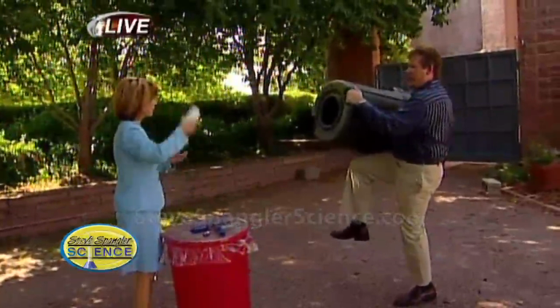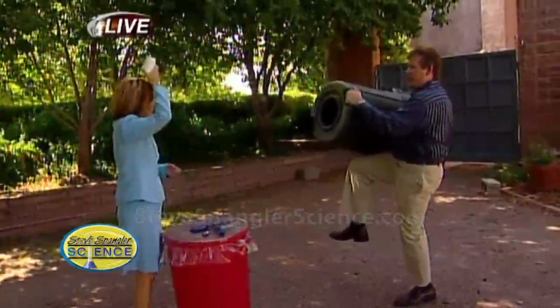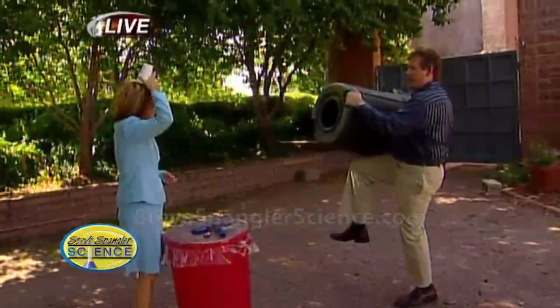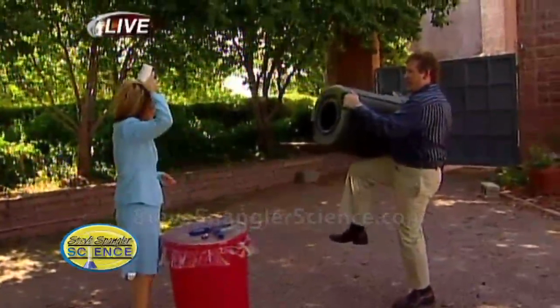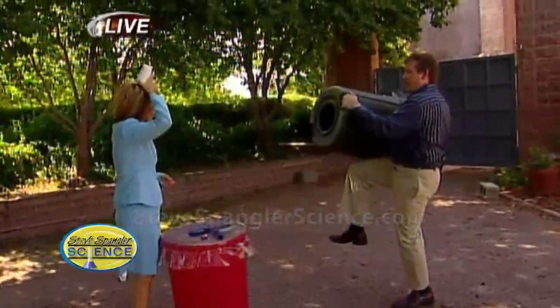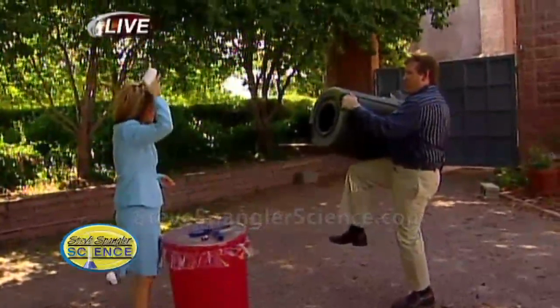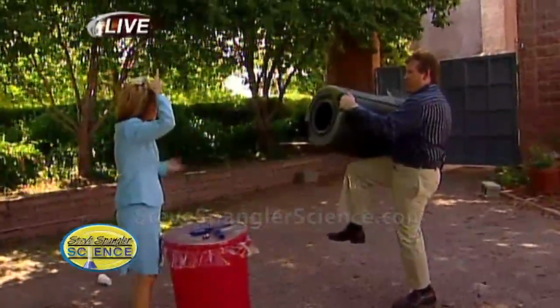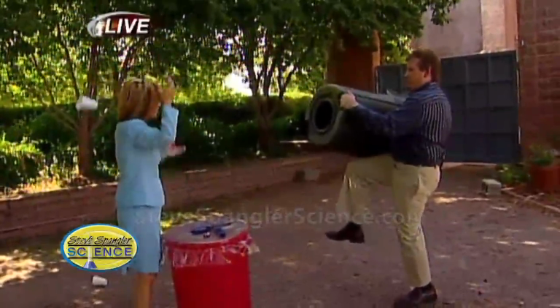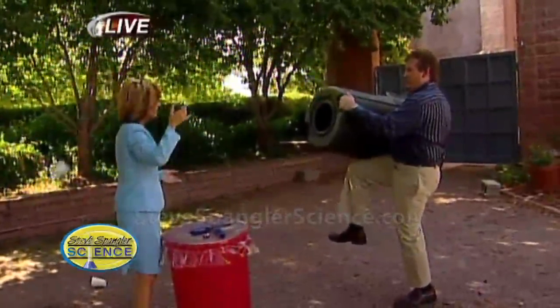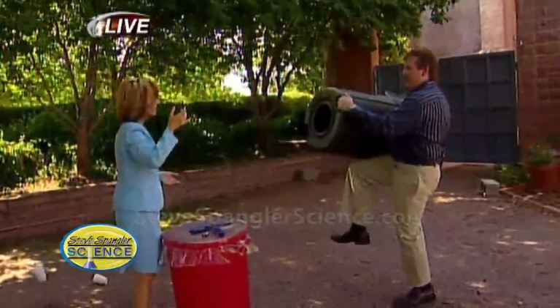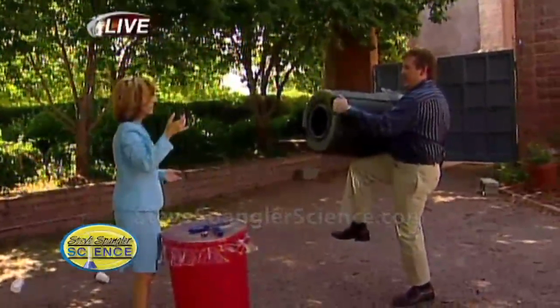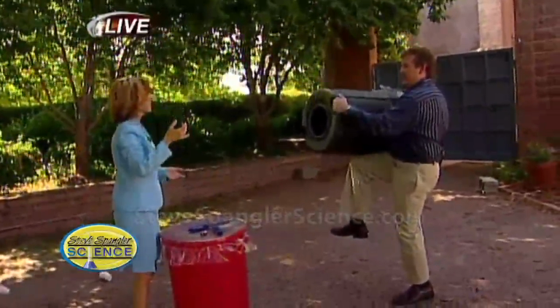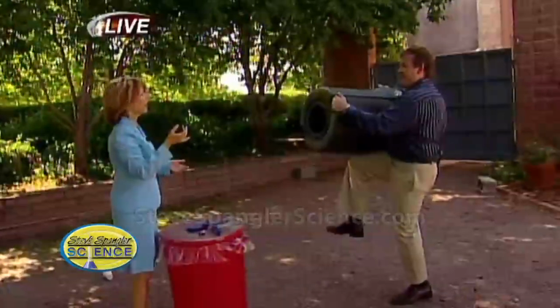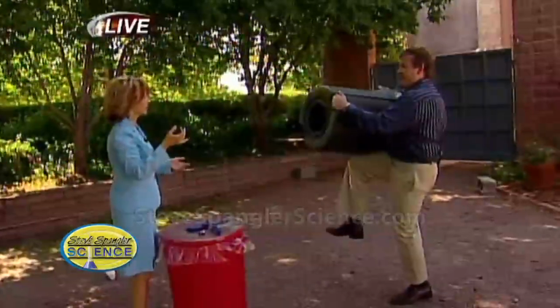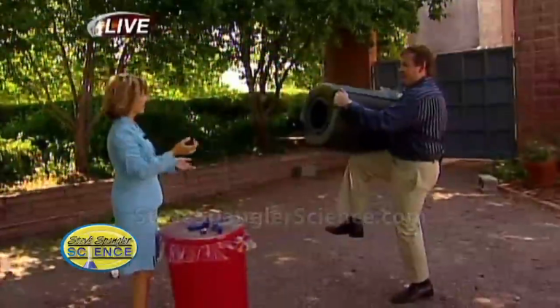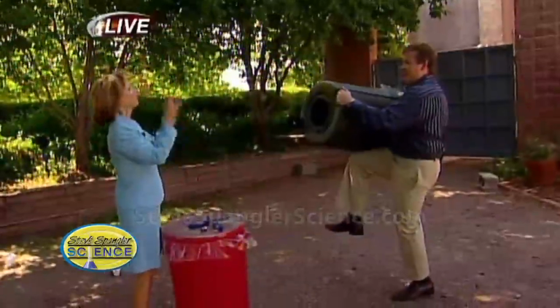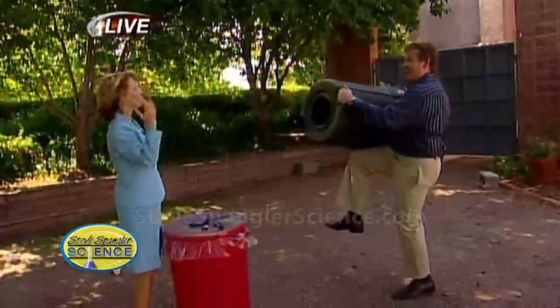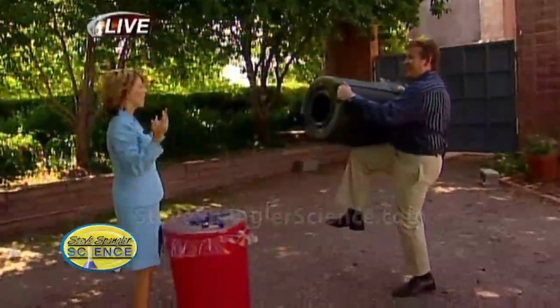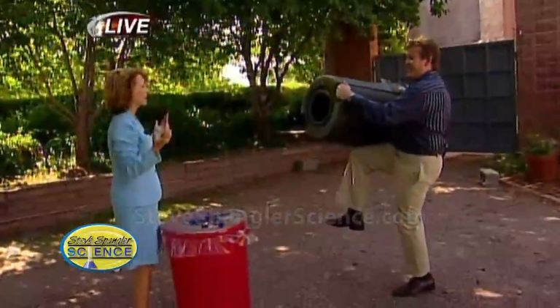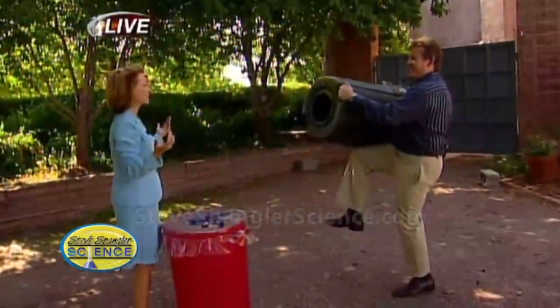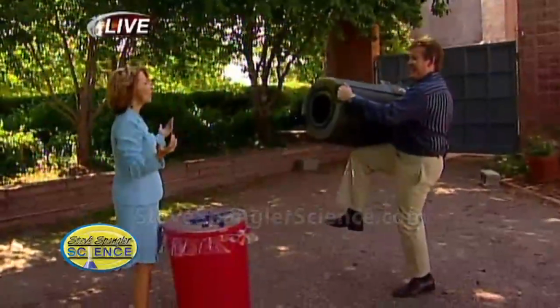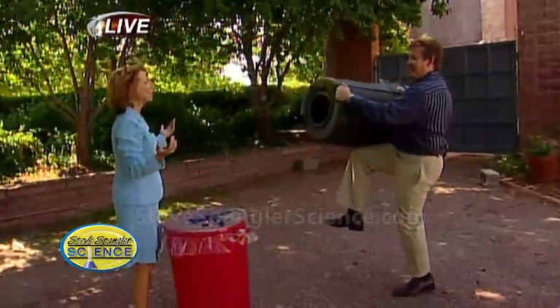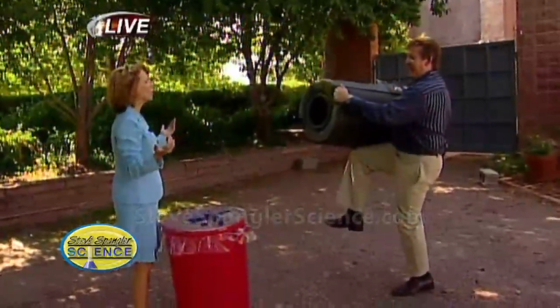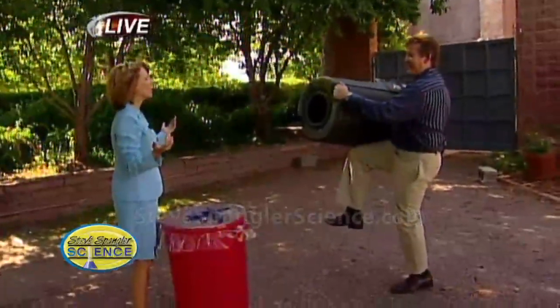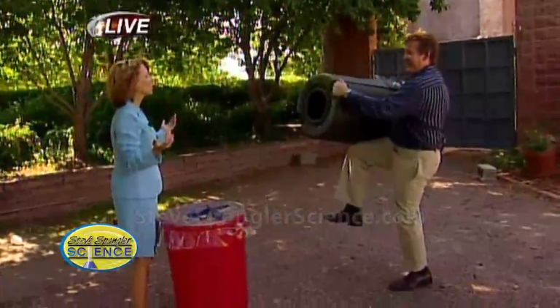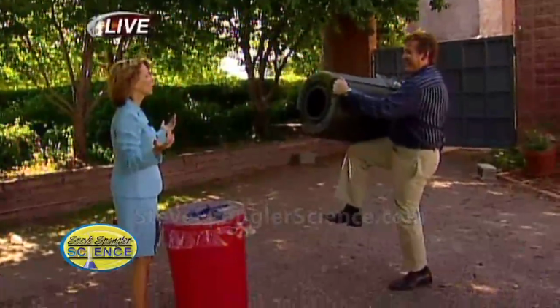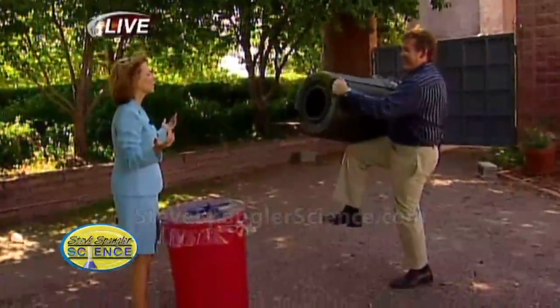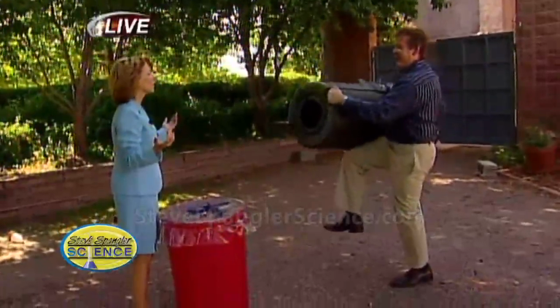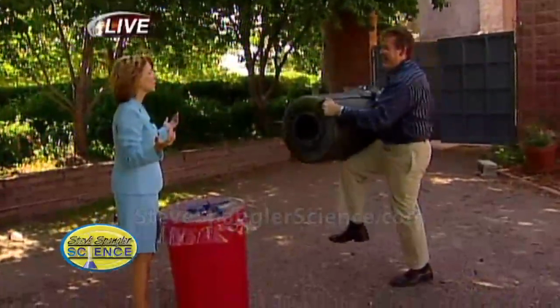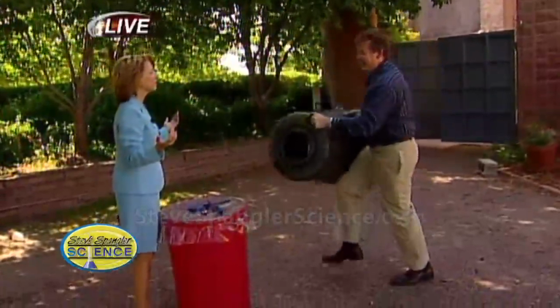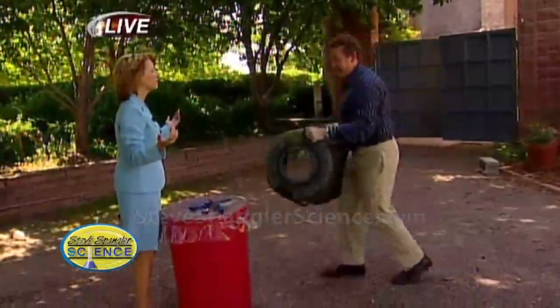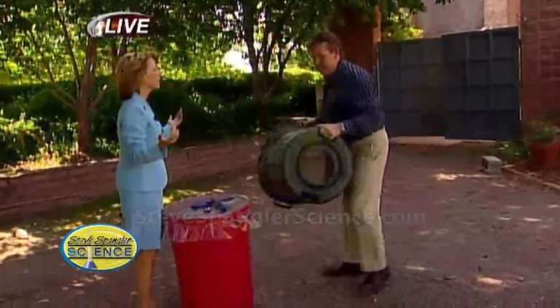Try one more time. Ready? Here we go. See? Yes, I'm getting the blast! You got the blast. Oh, that's cool. Is that great?